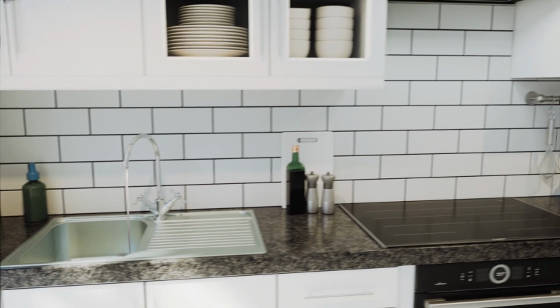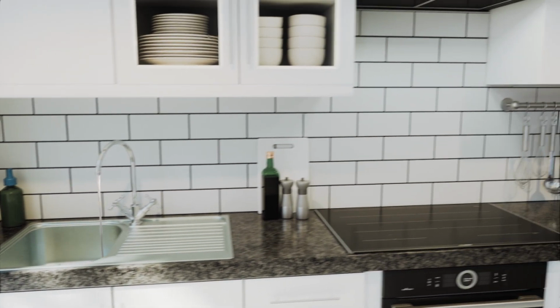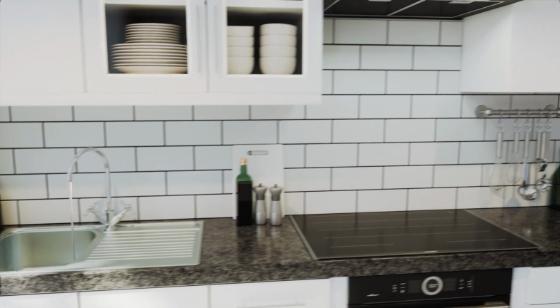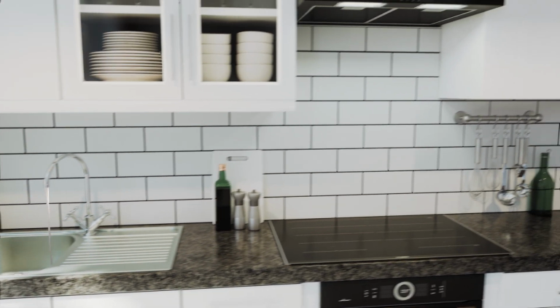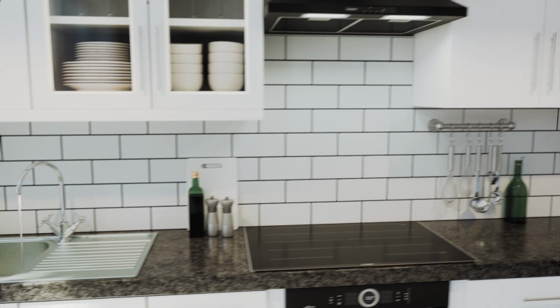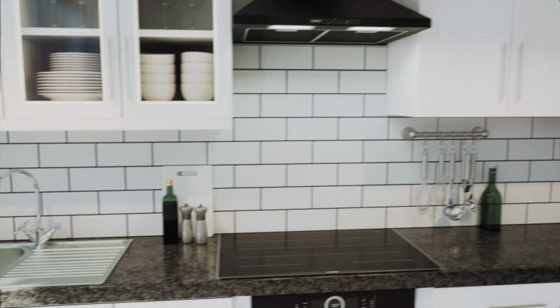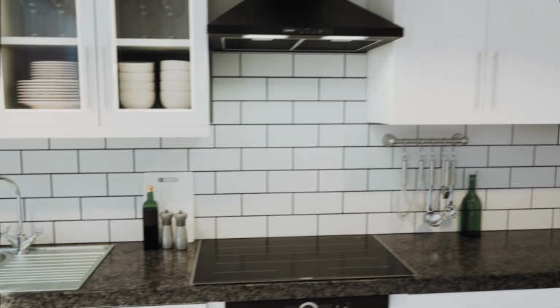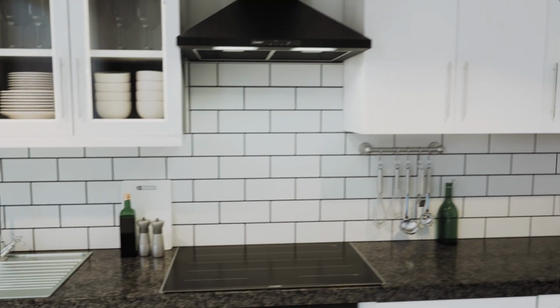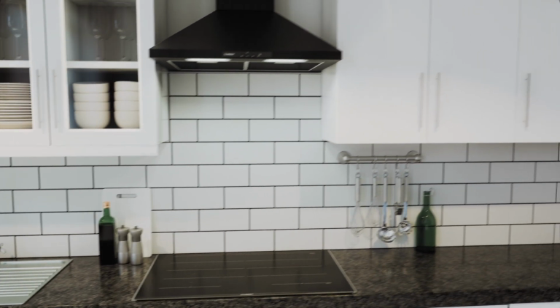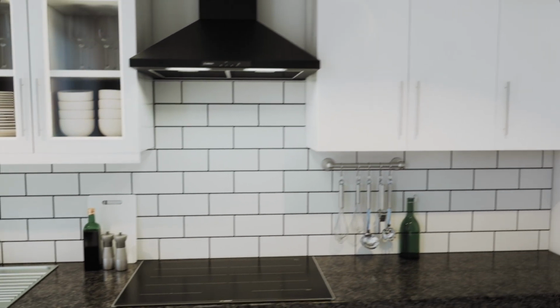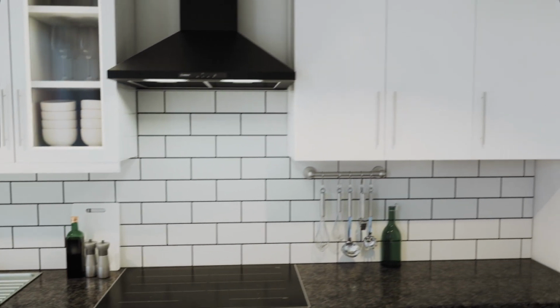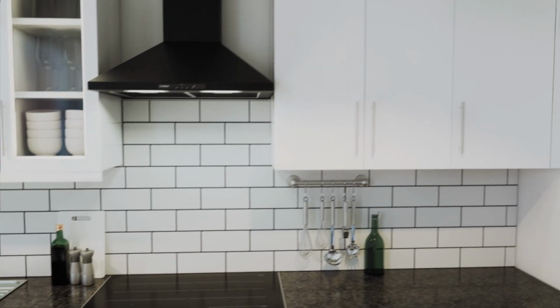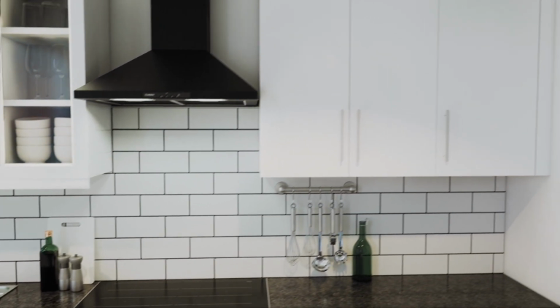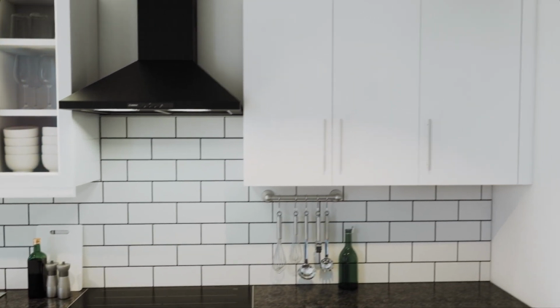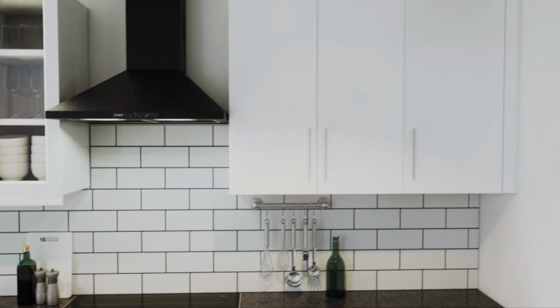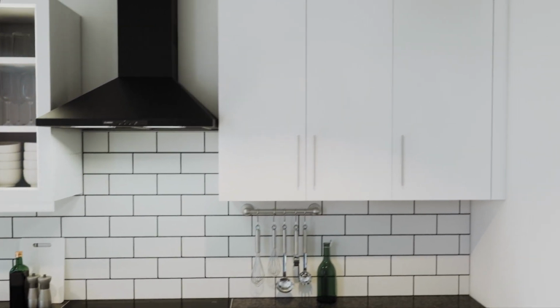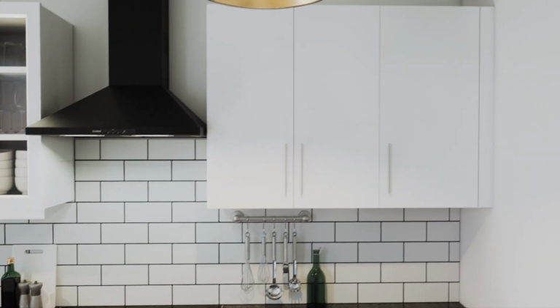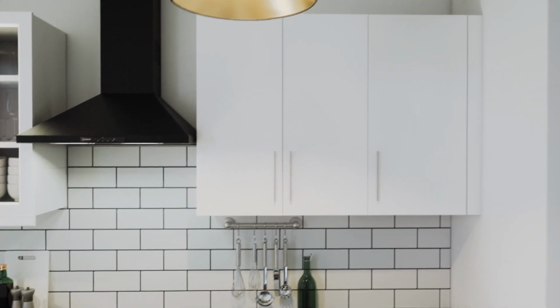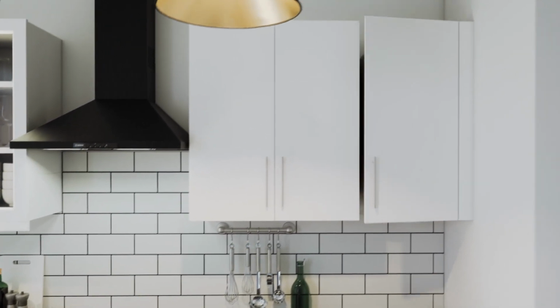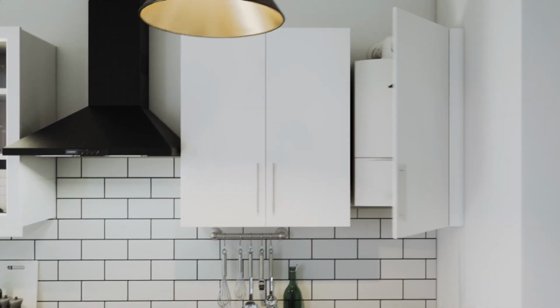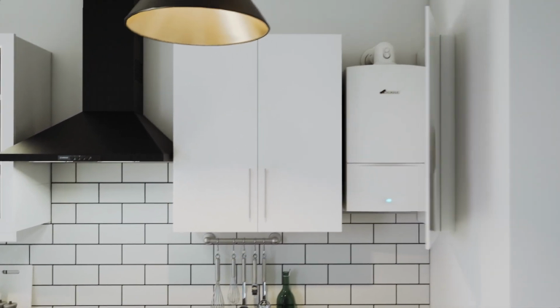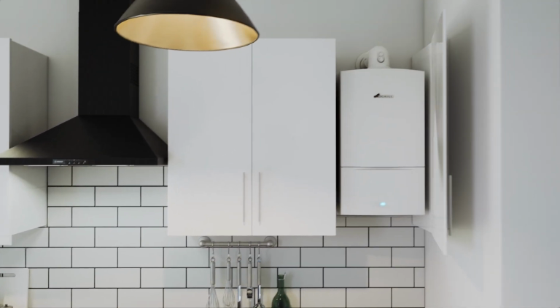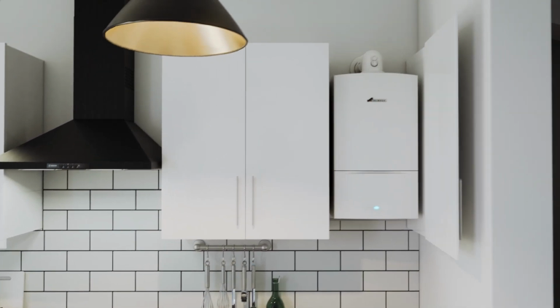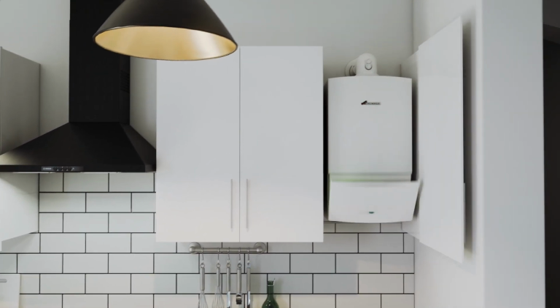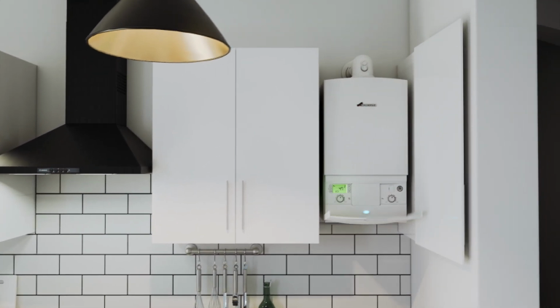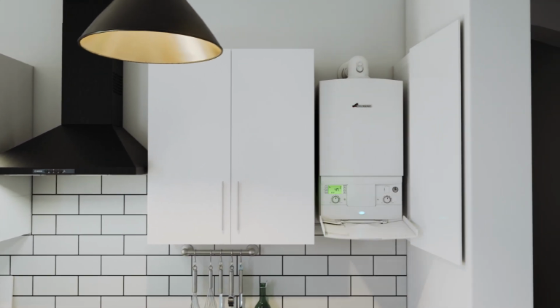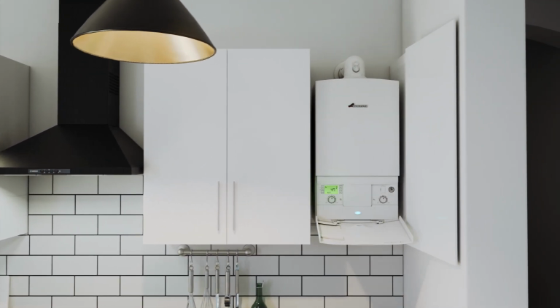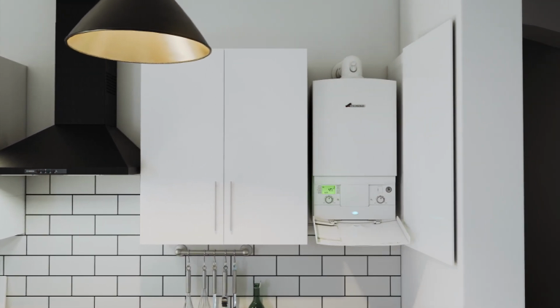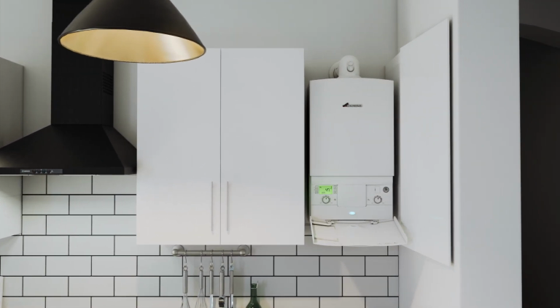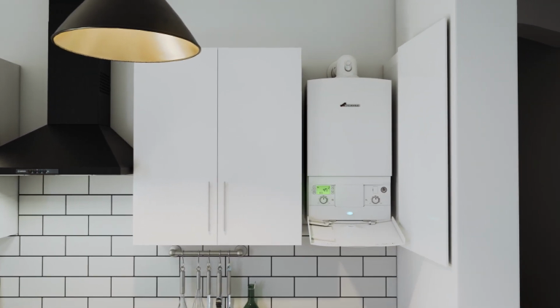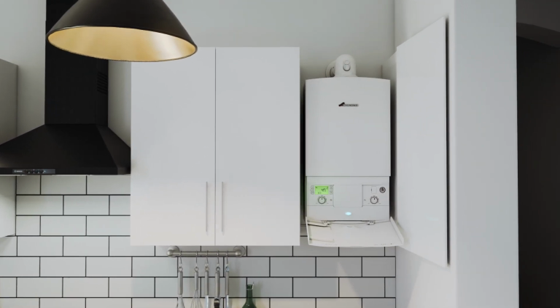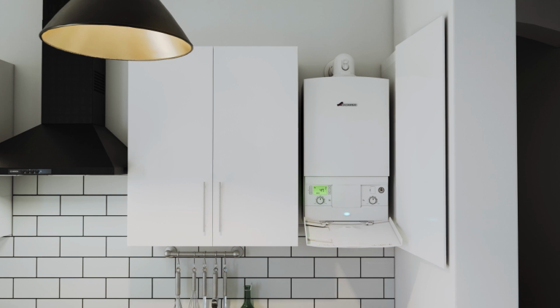Some of the Worcester Bosch range can even be installed within a standard size kitchen cupboard.